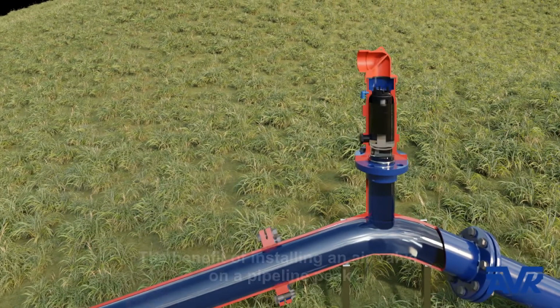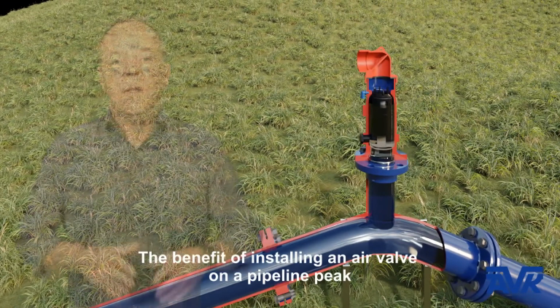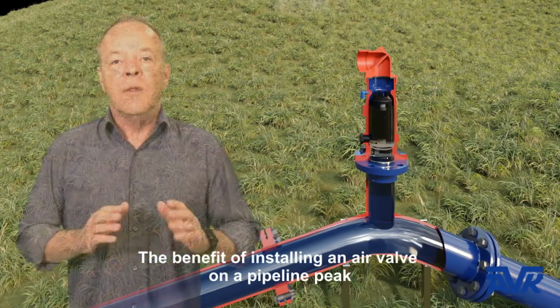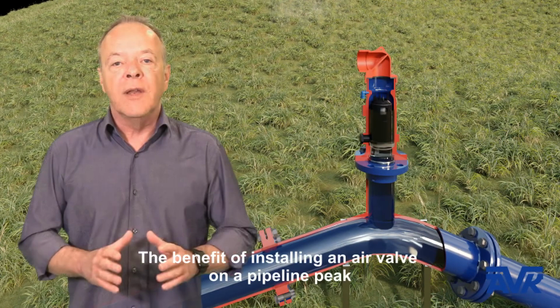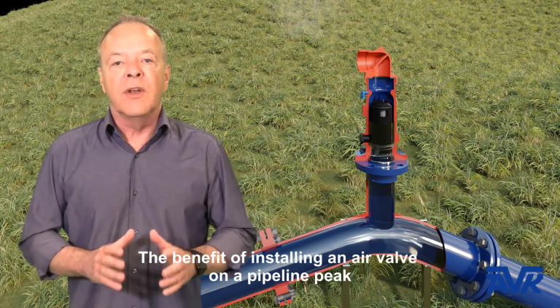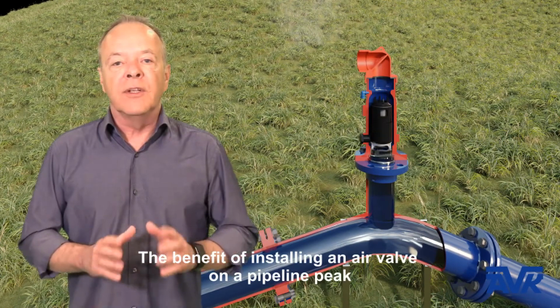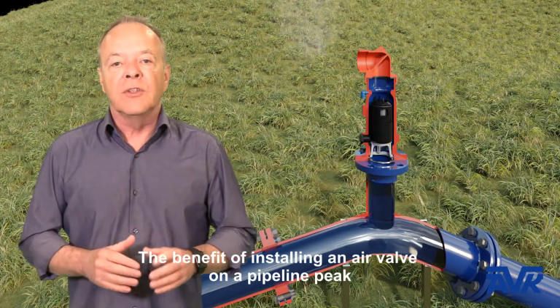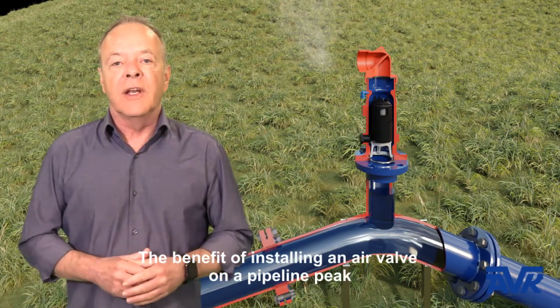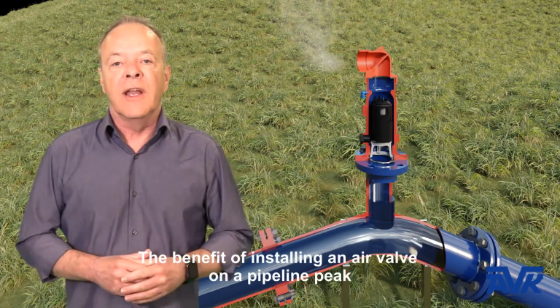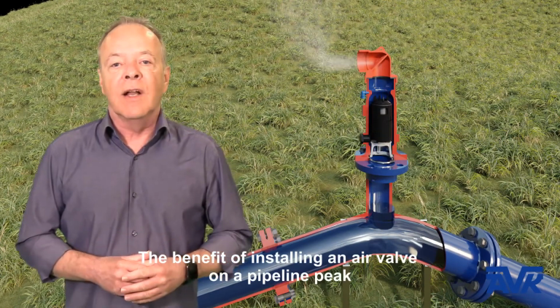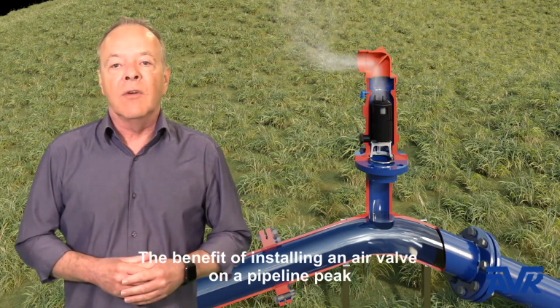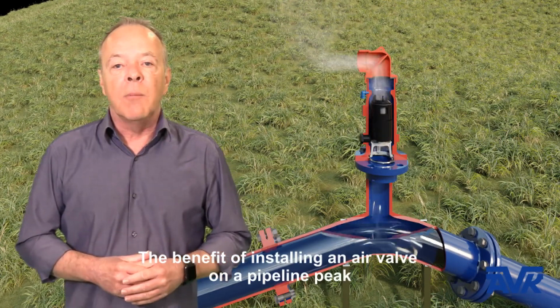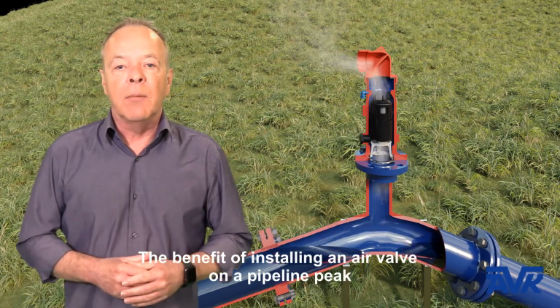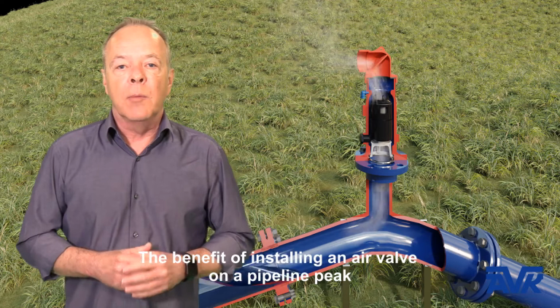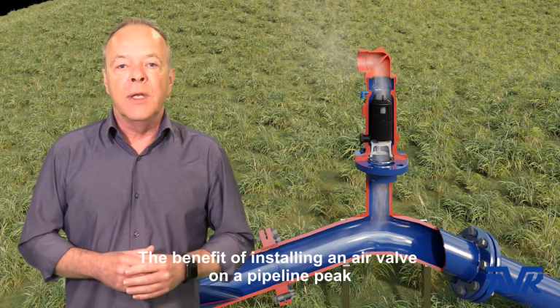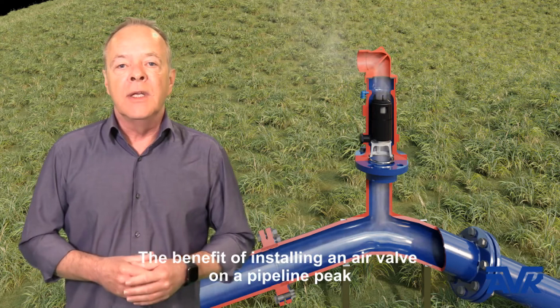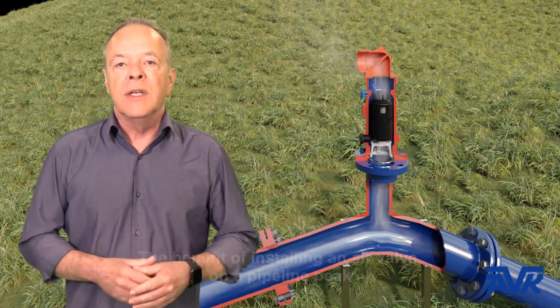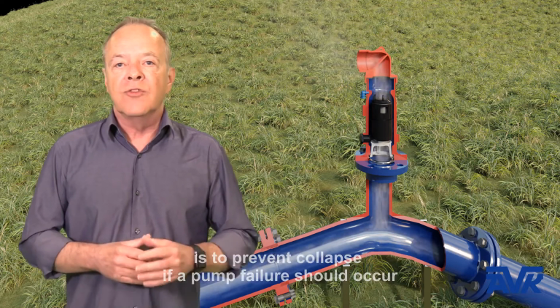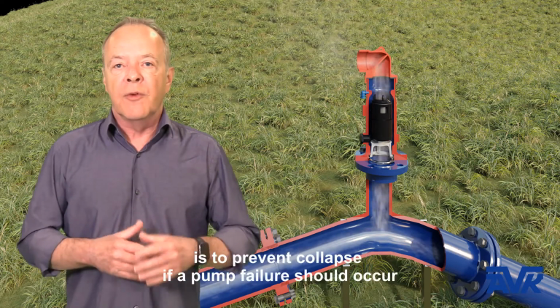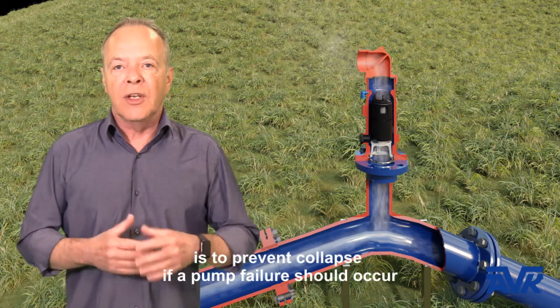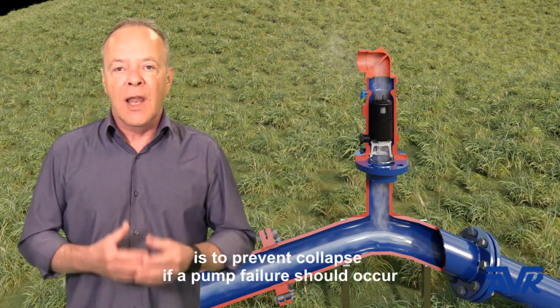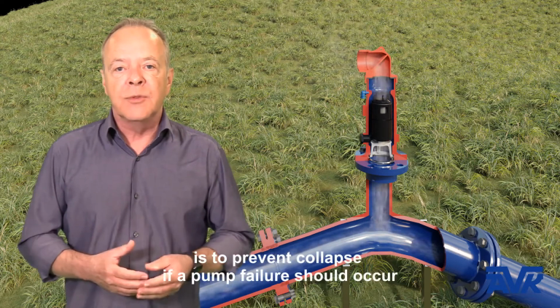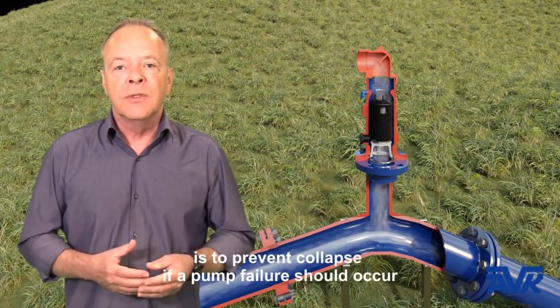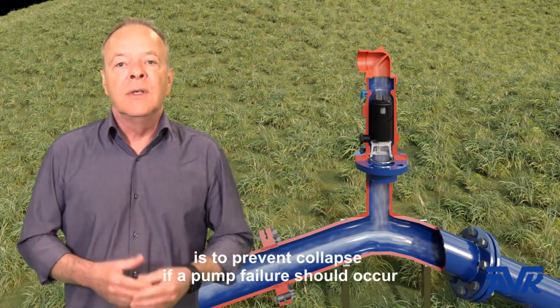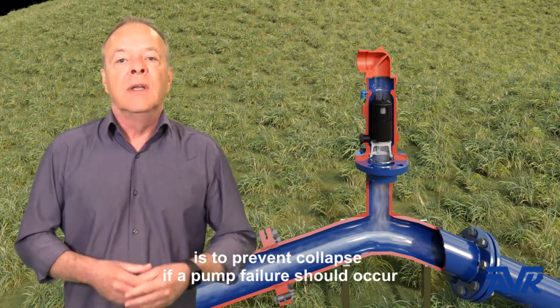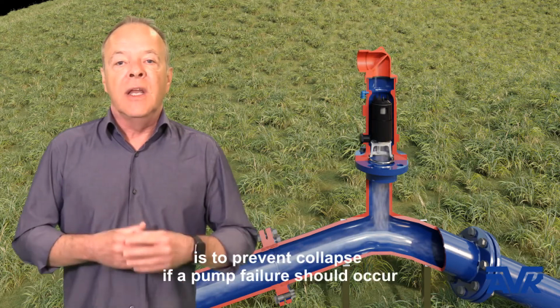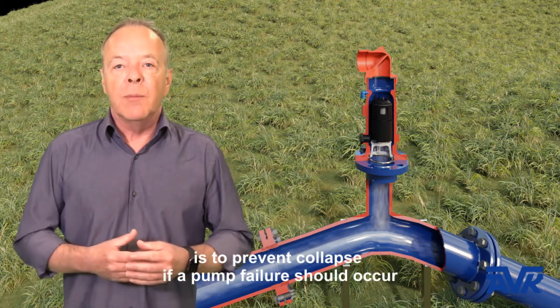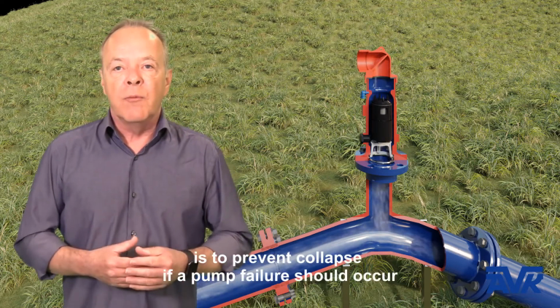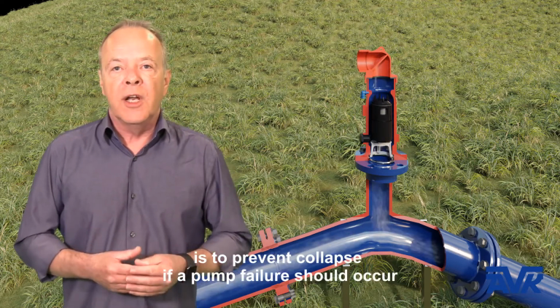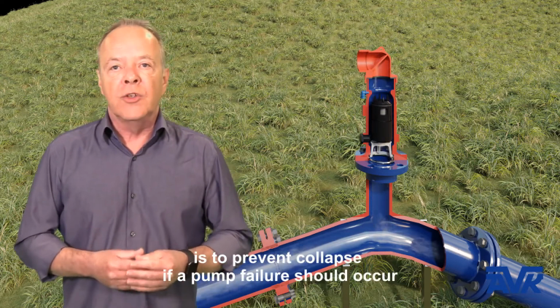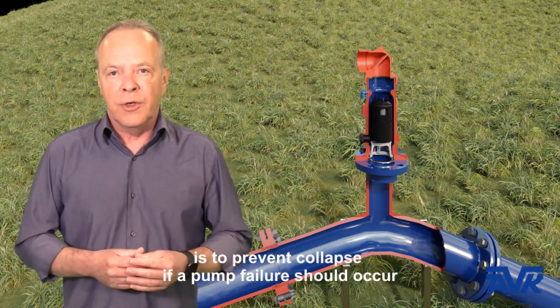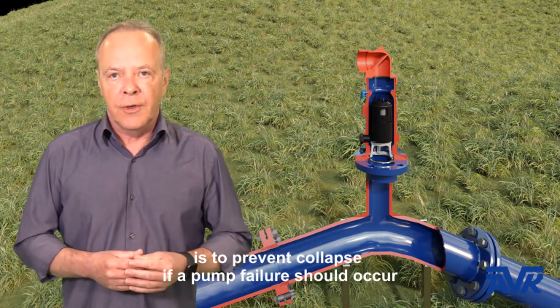The benefit of installing an air valve on a pipeline peak is to prevent collapse if a pump failure should occur.